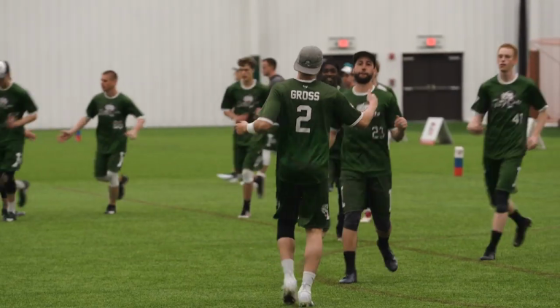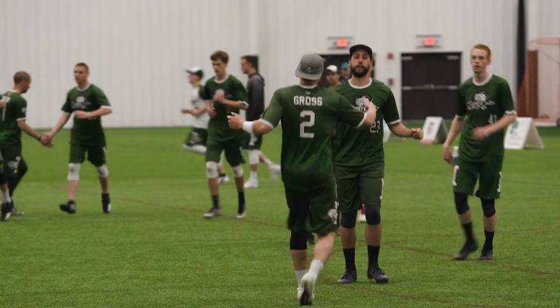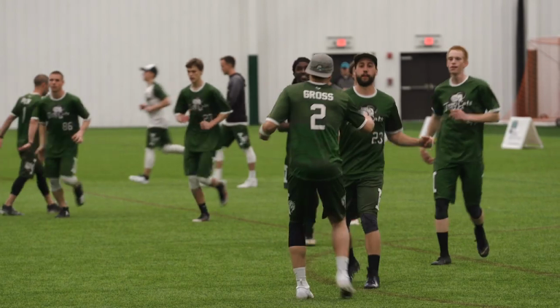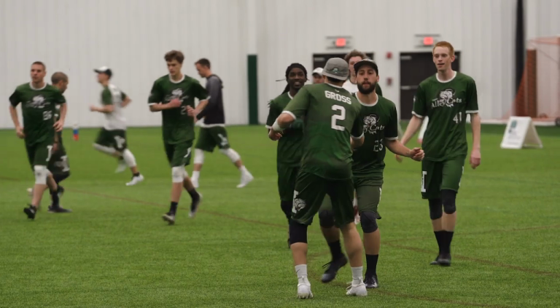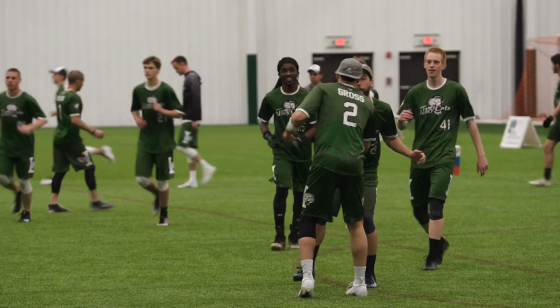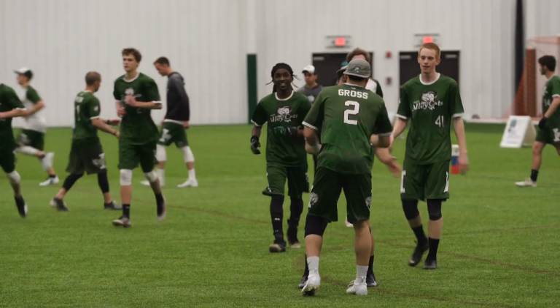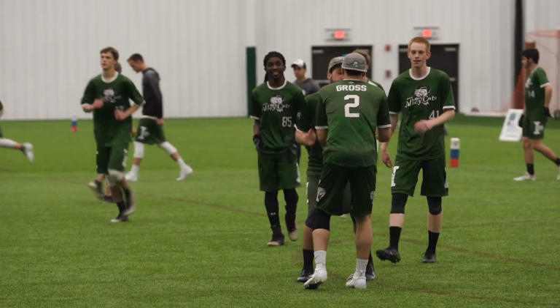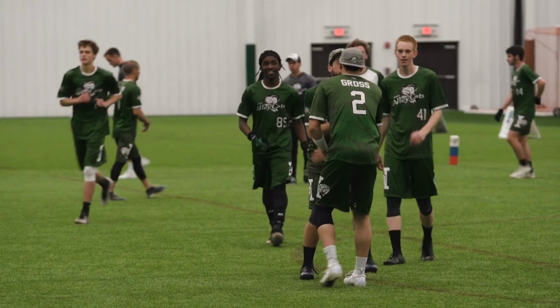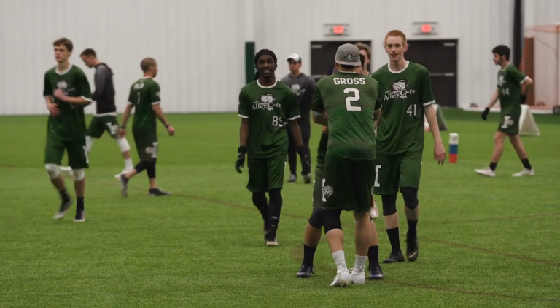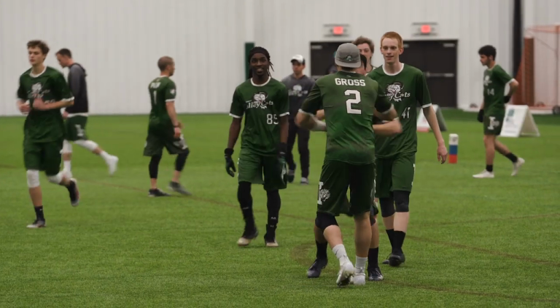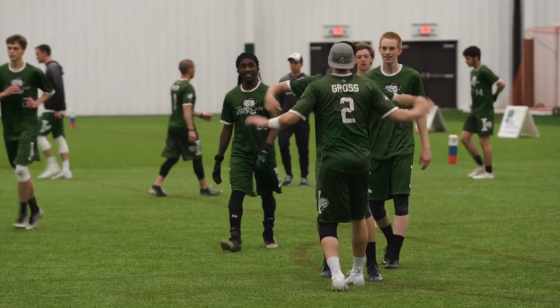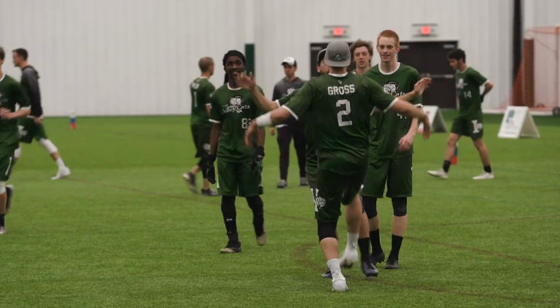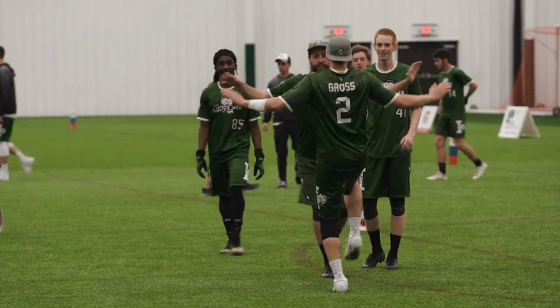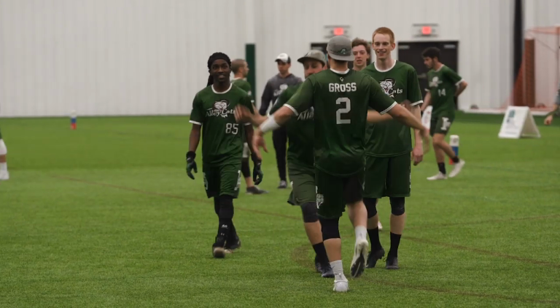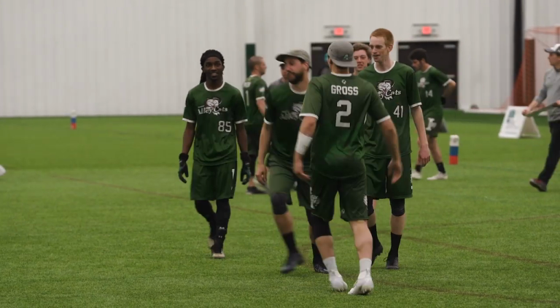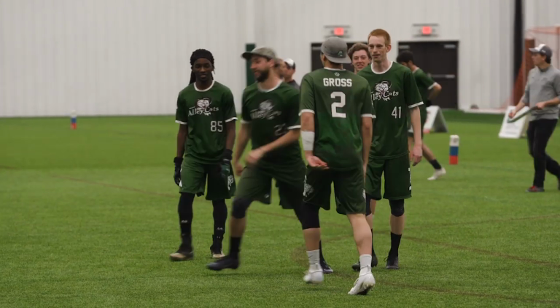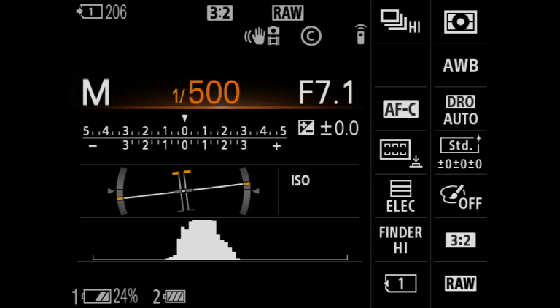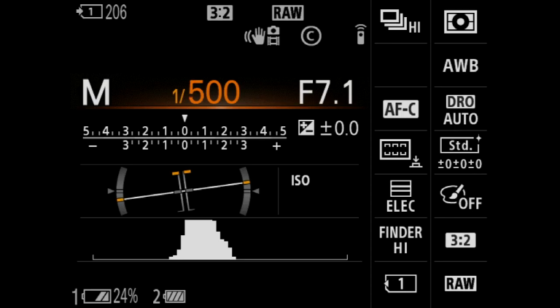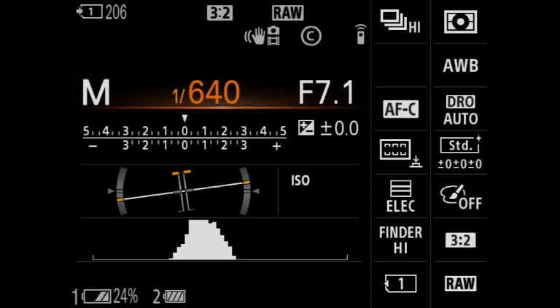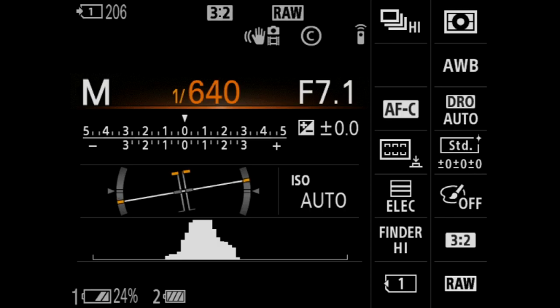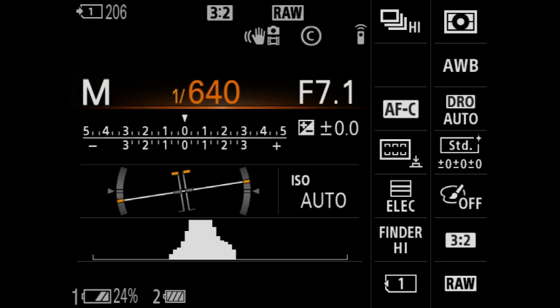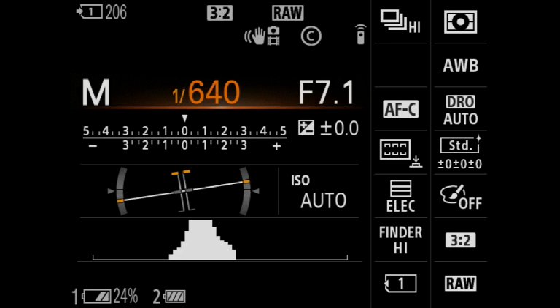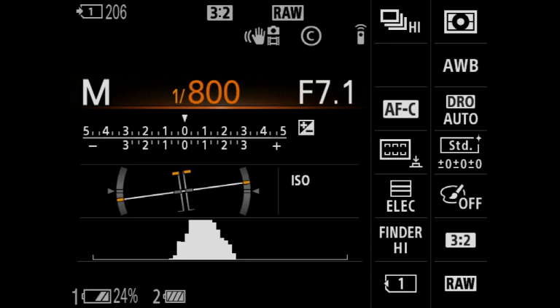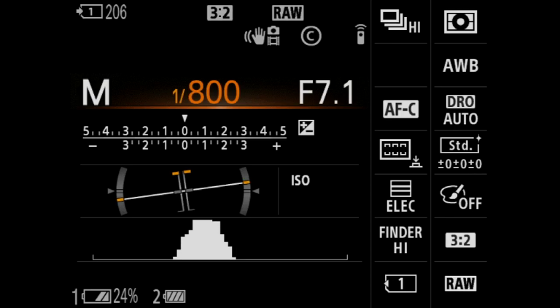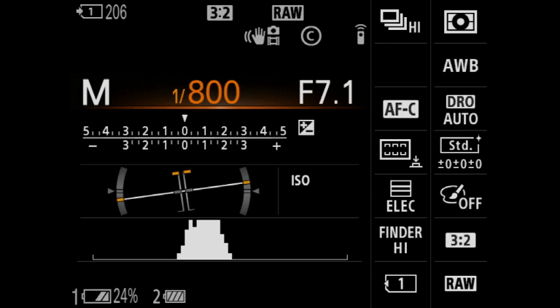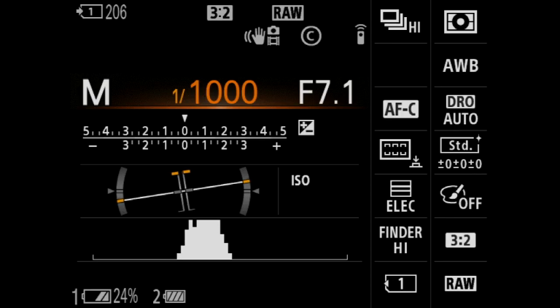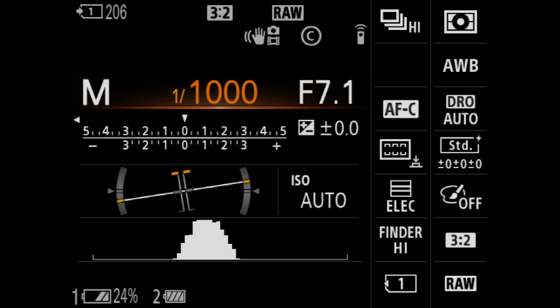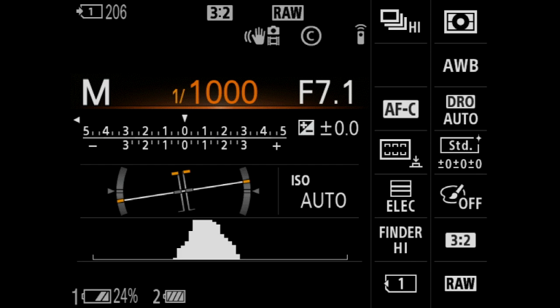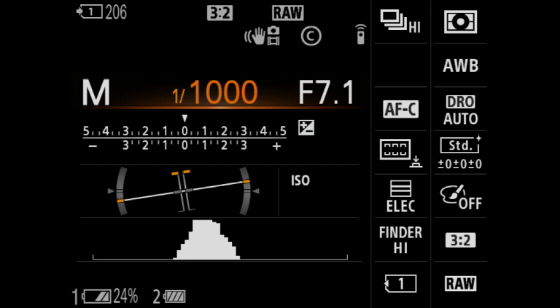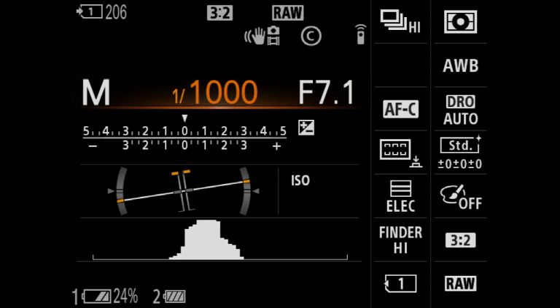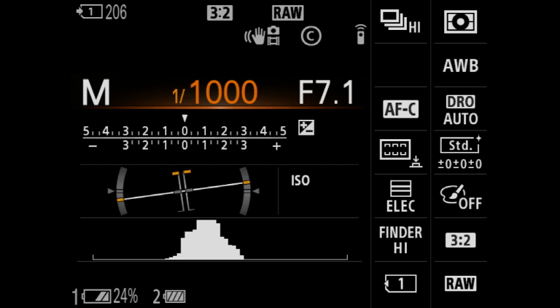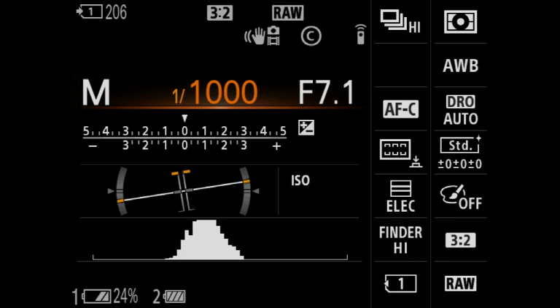I'm shooting between 12,800 and 25,000 ISO at a thousandth of a second.